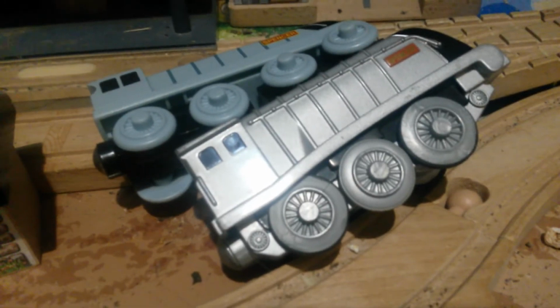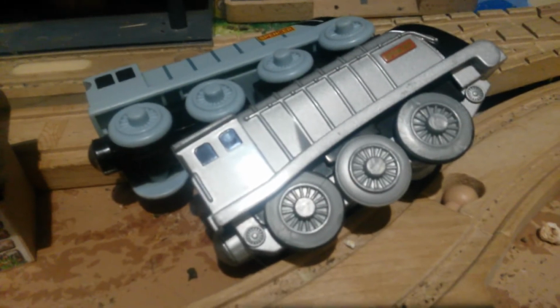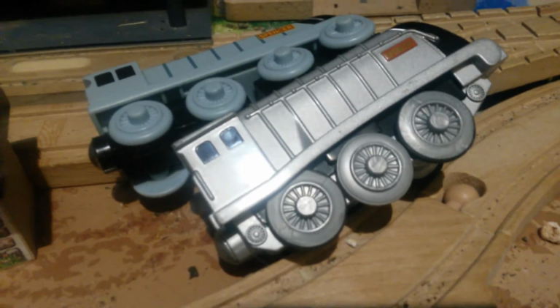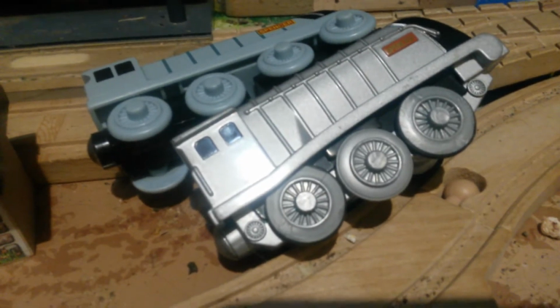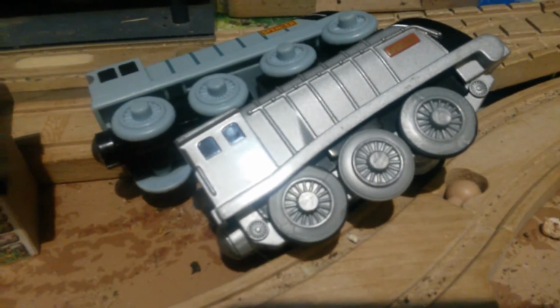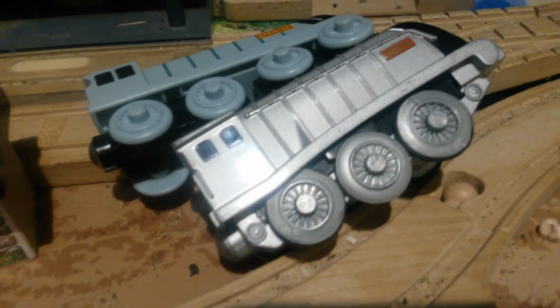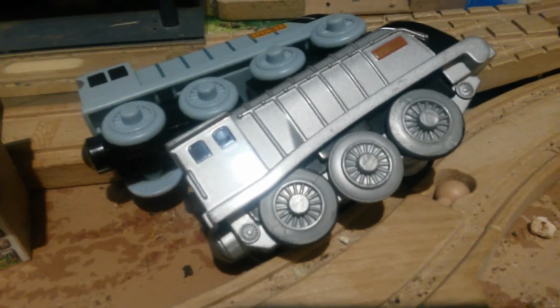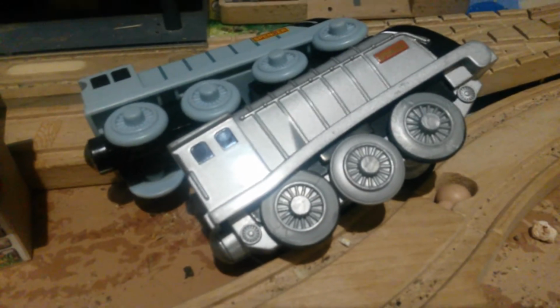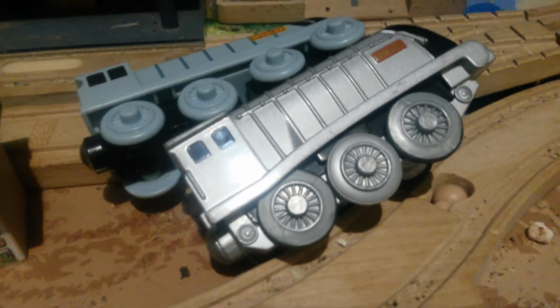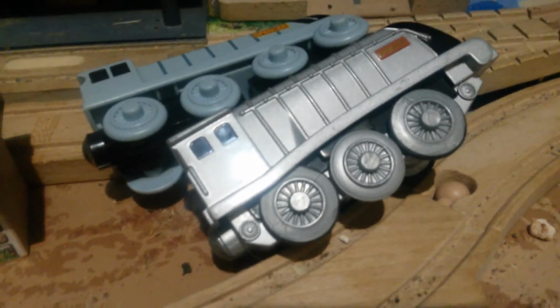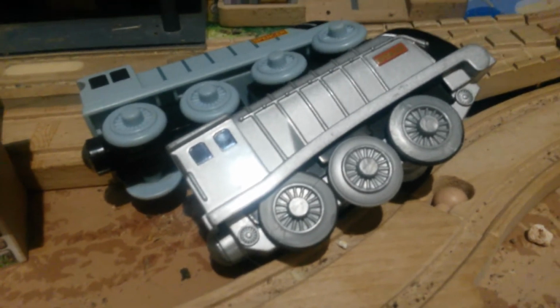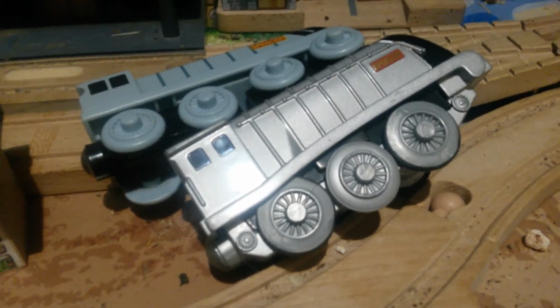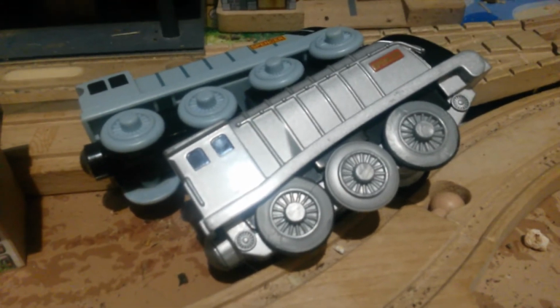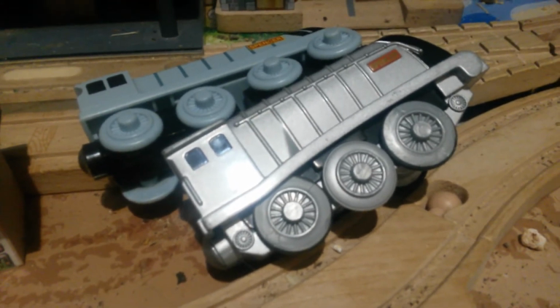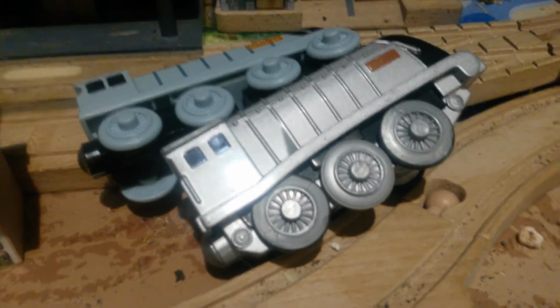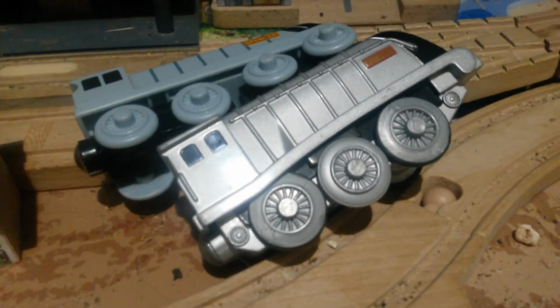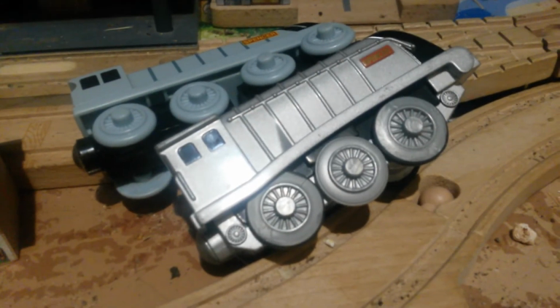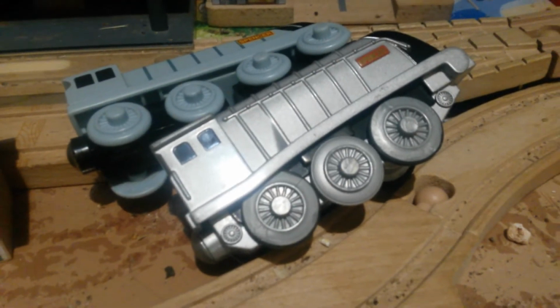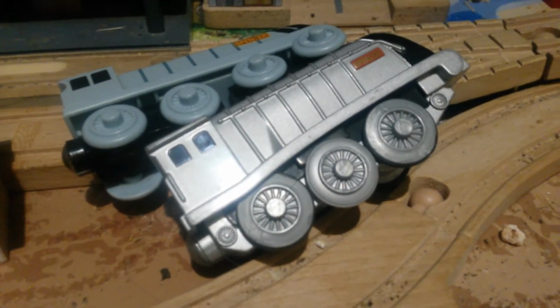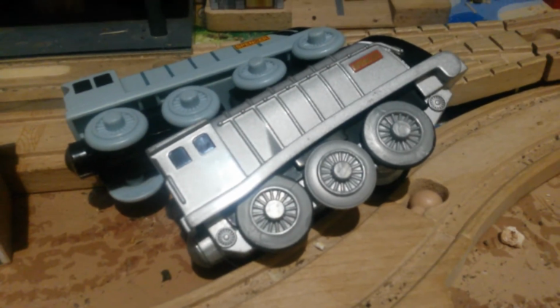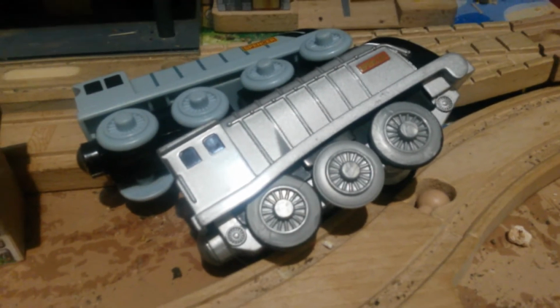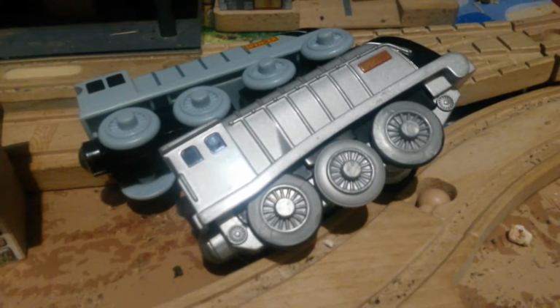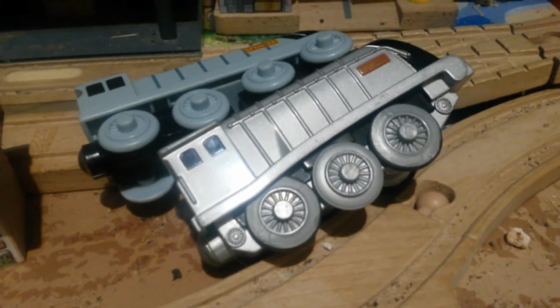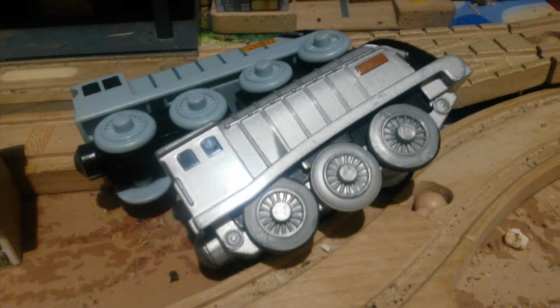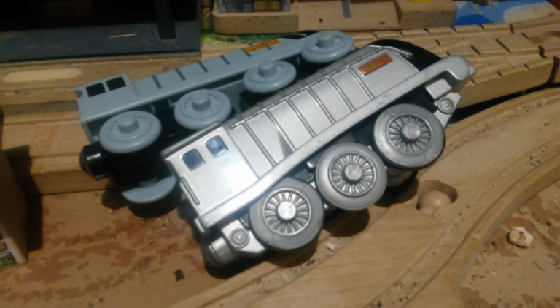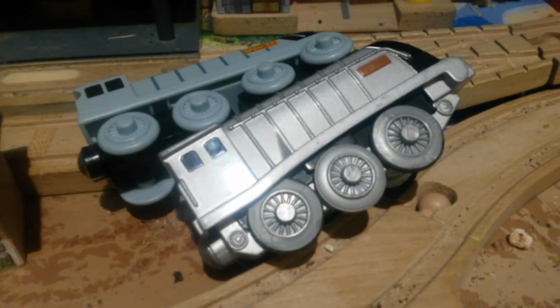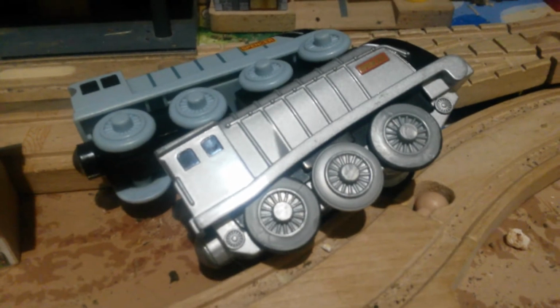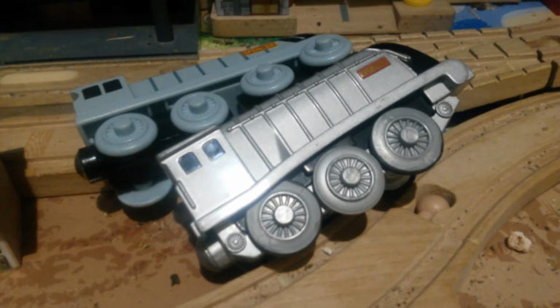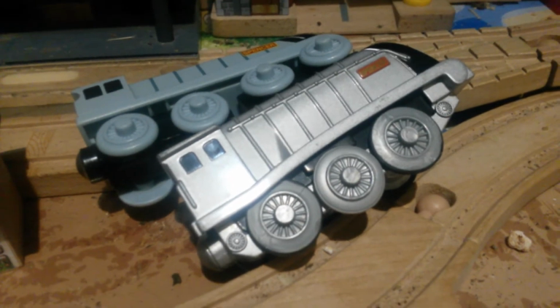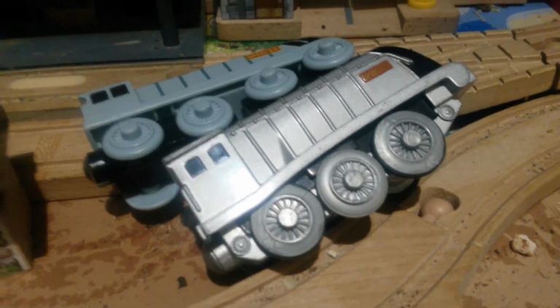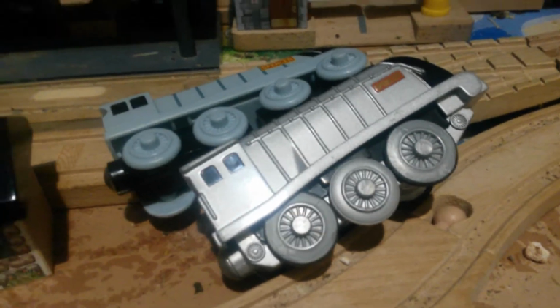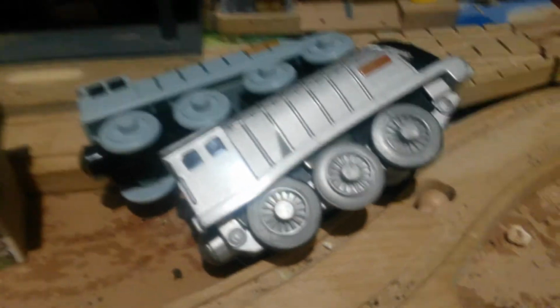Hi everyone, hi, back again, and welcome to the second part of my Thomas and Roy discussion on battery-powered Spencer.